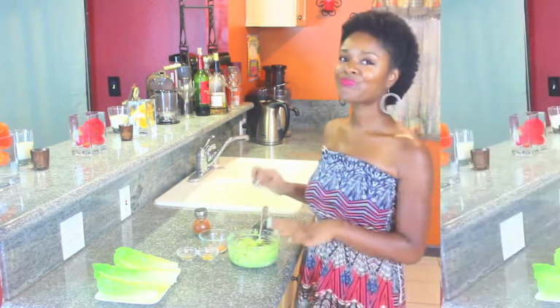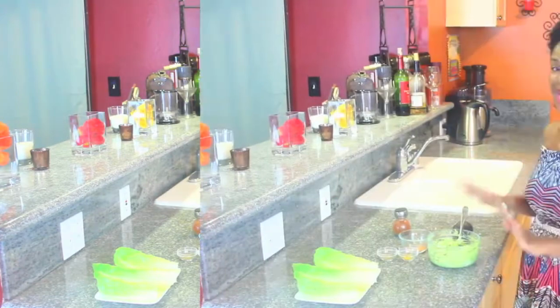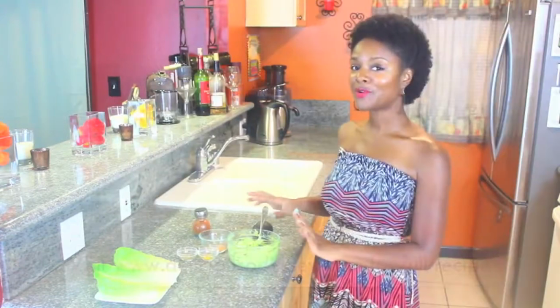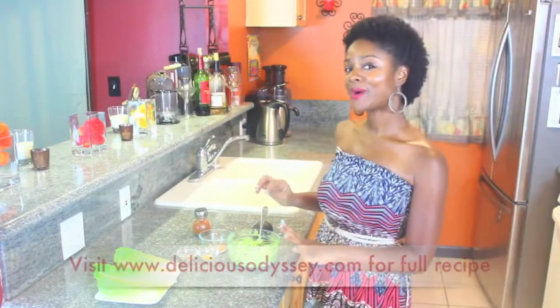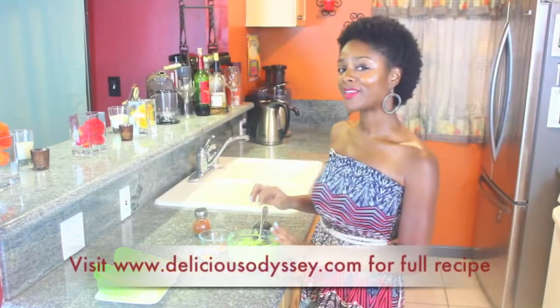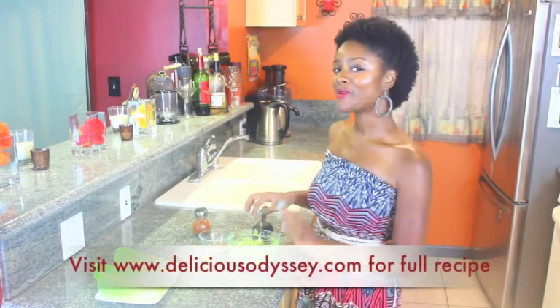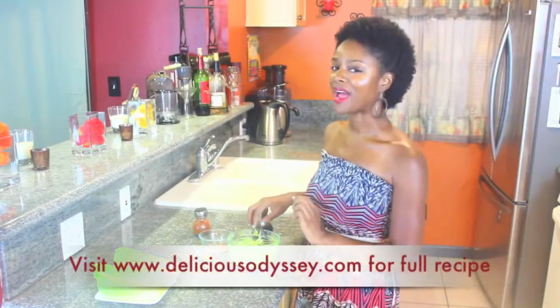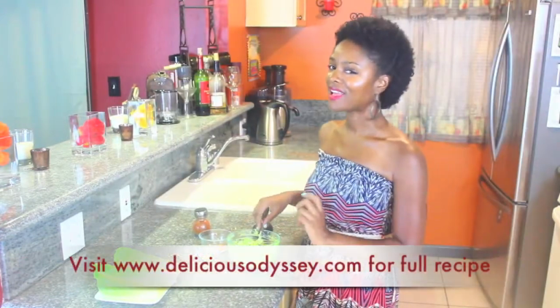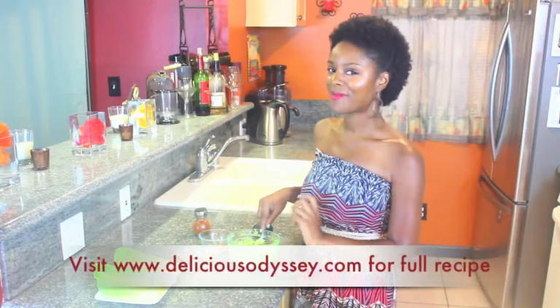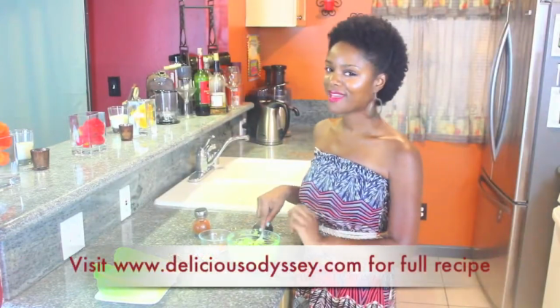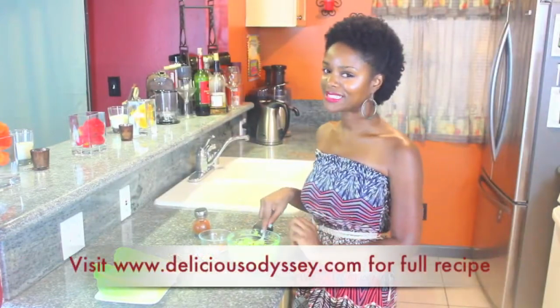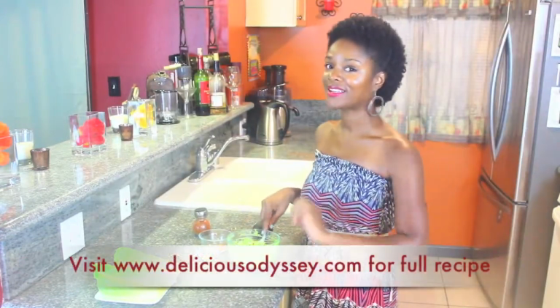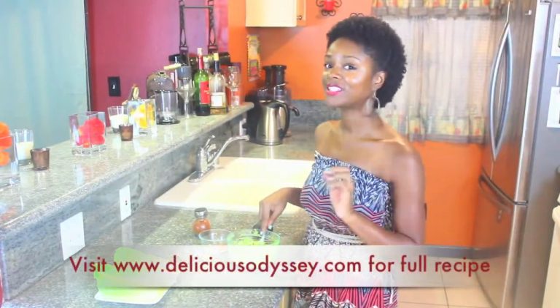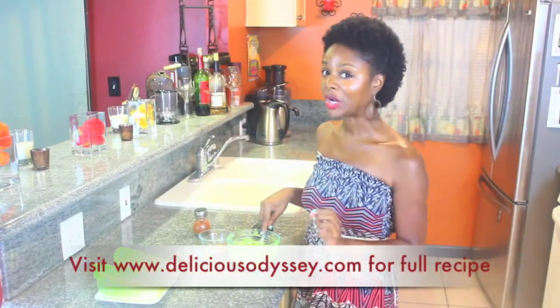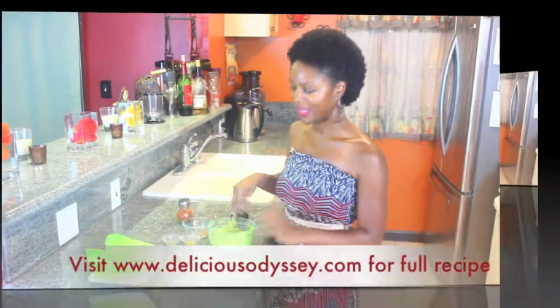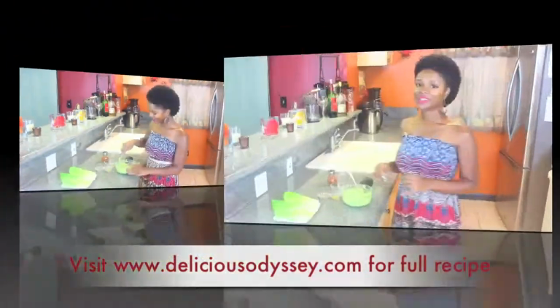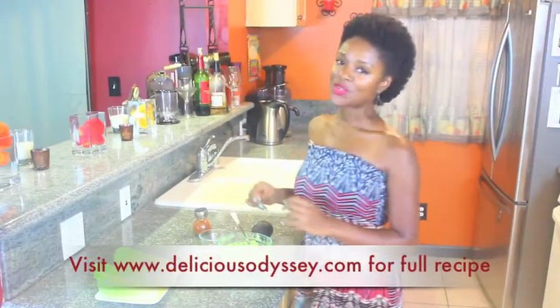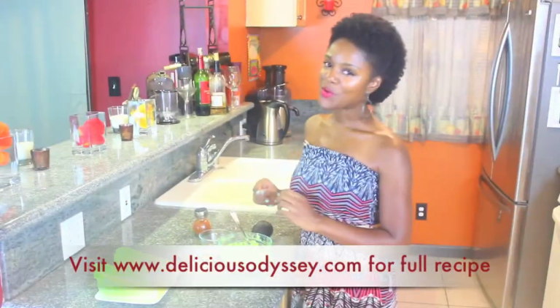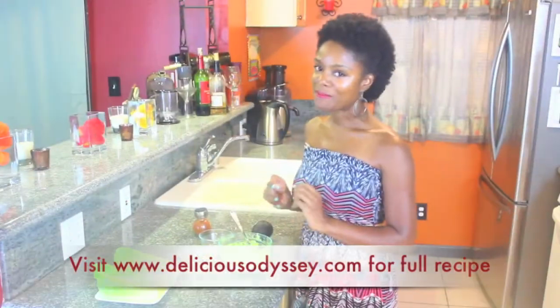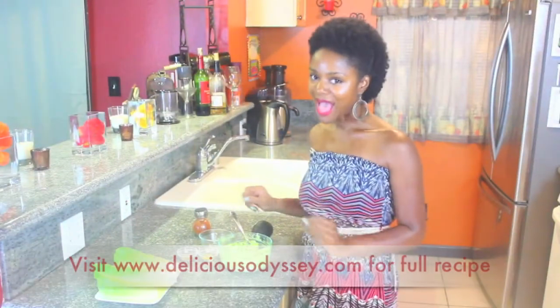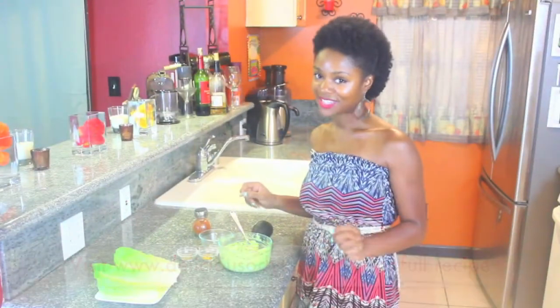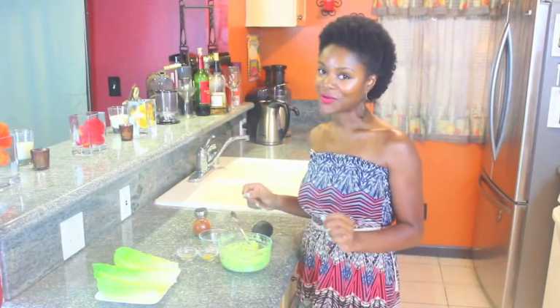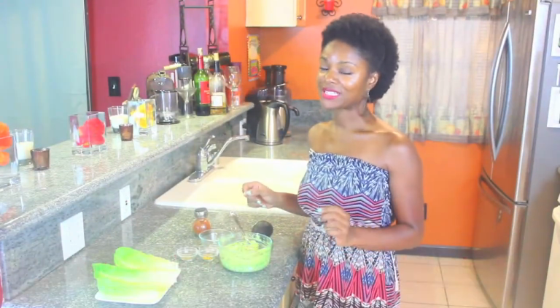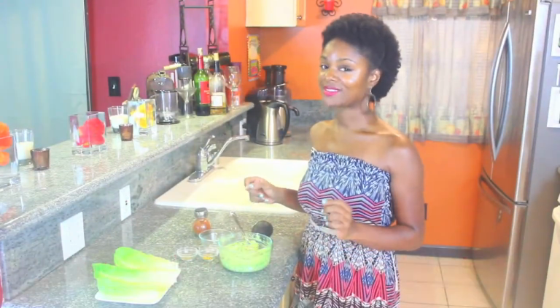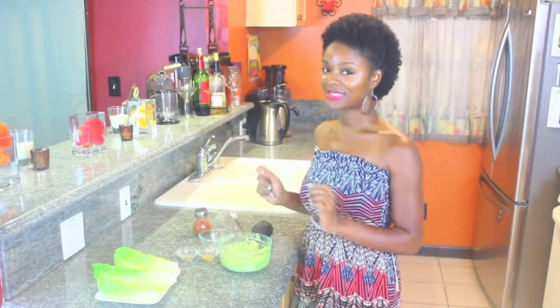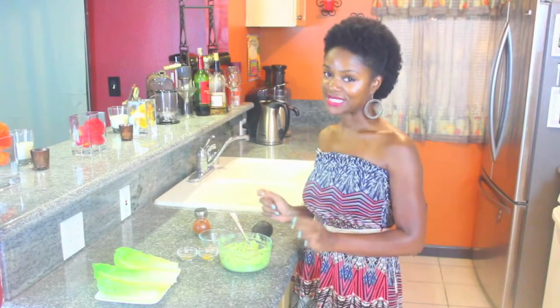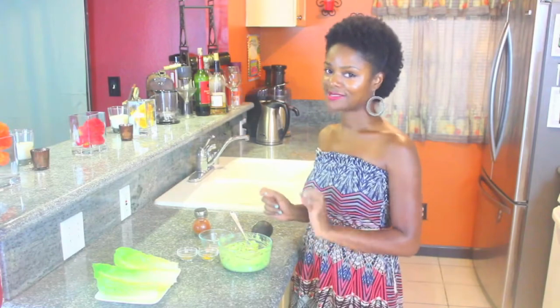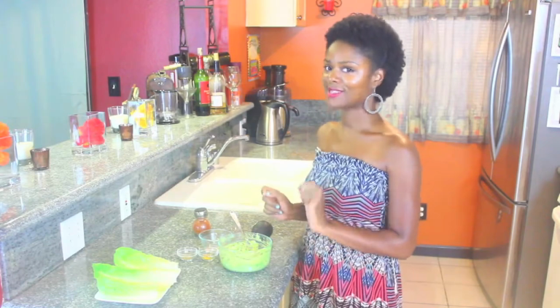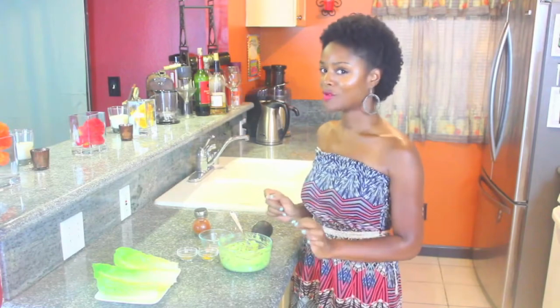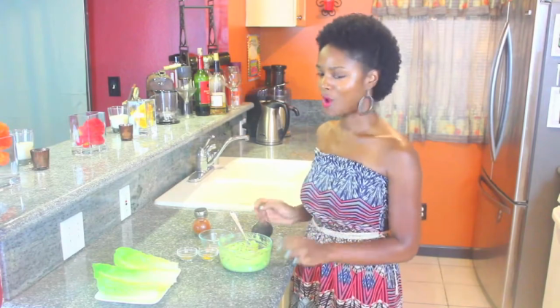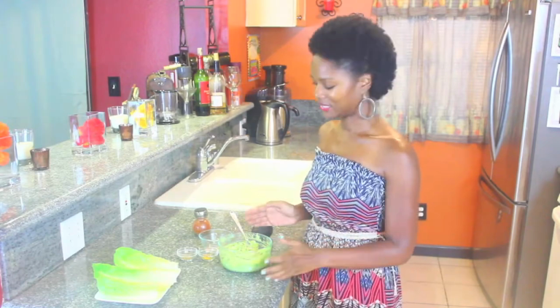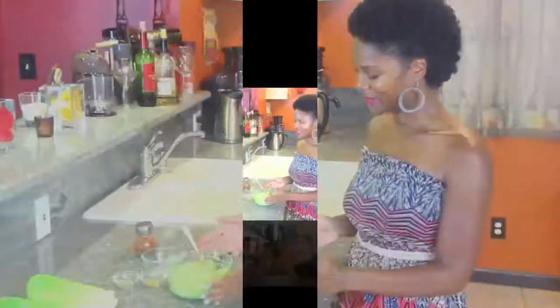I don't know about you, but I like my egg salad chunky. So you would mash it according to the consistency that you want it to be.